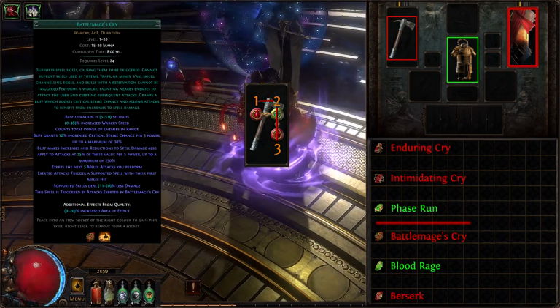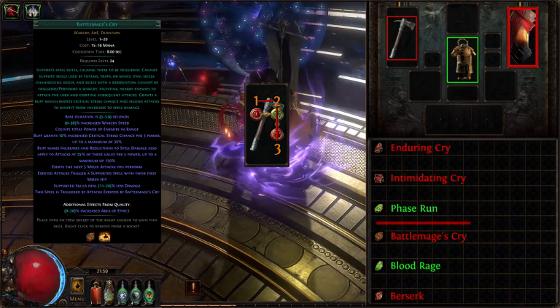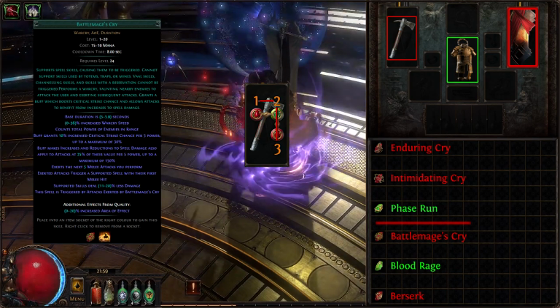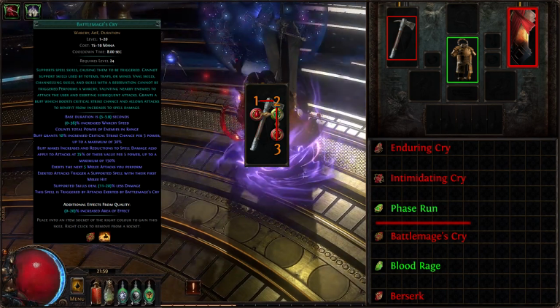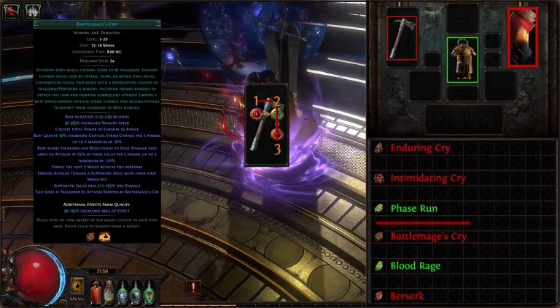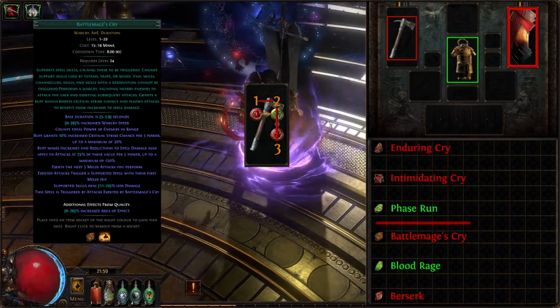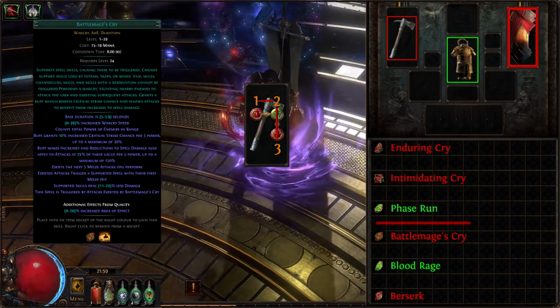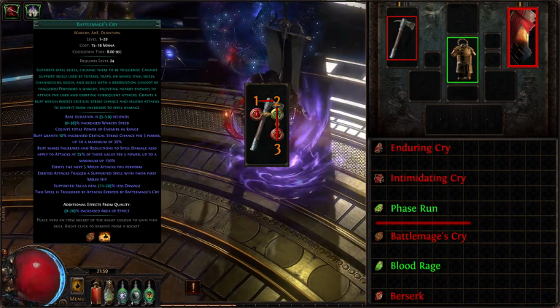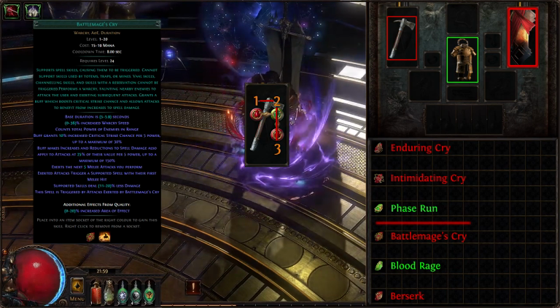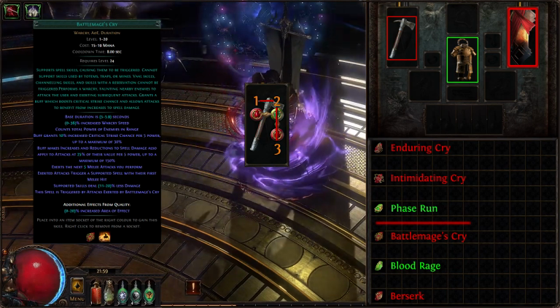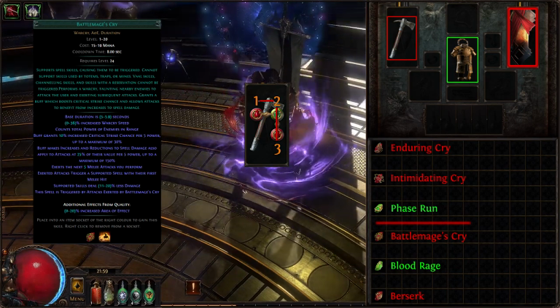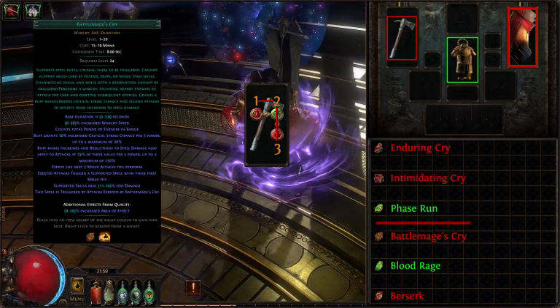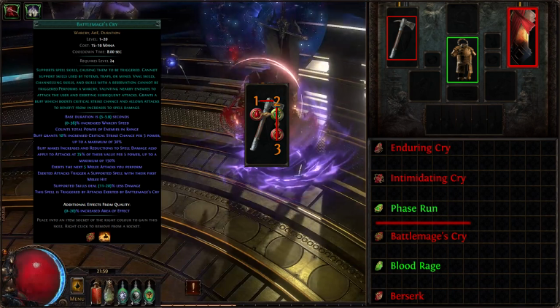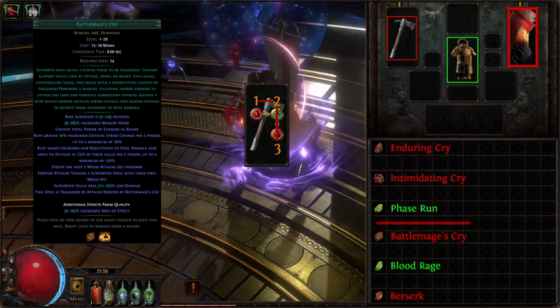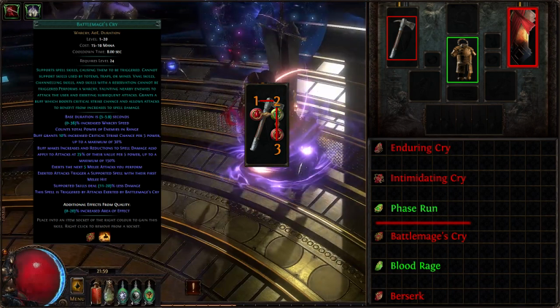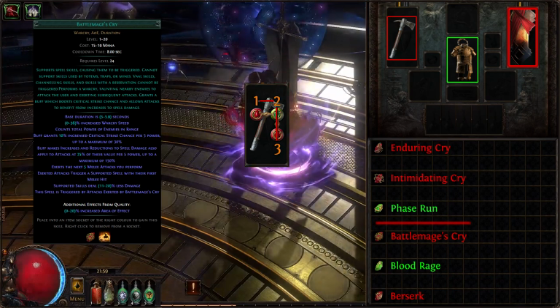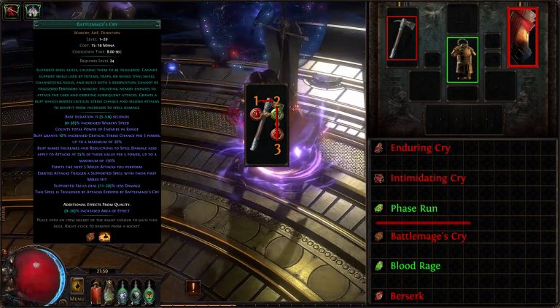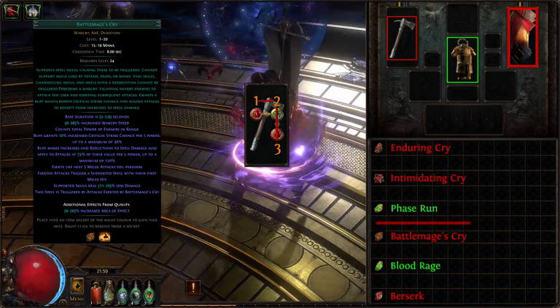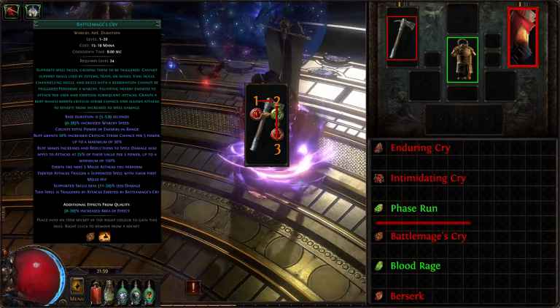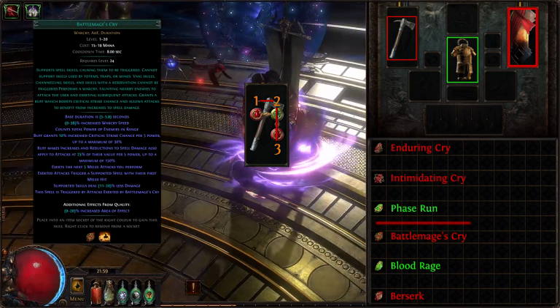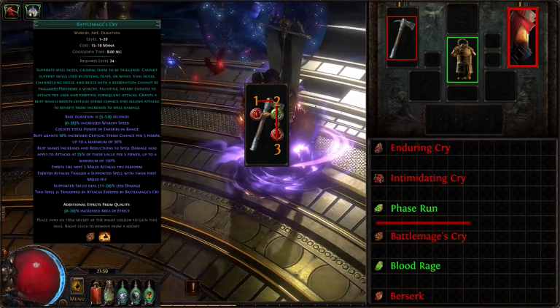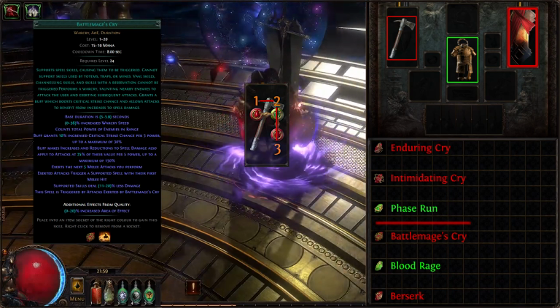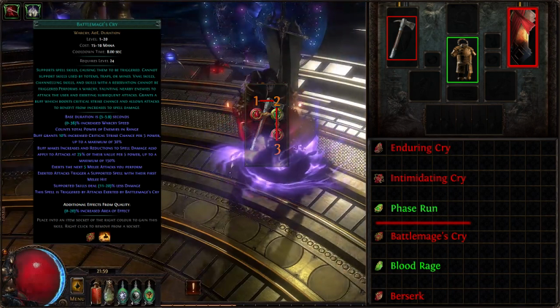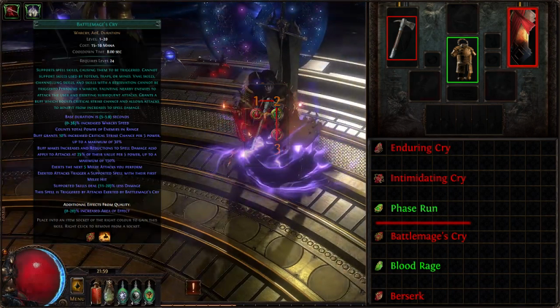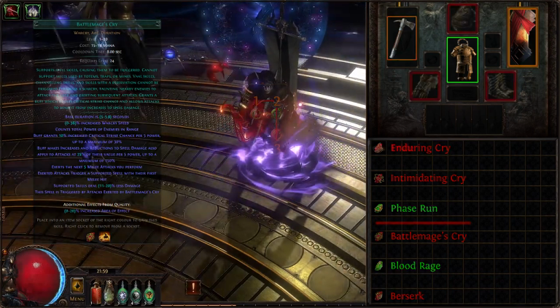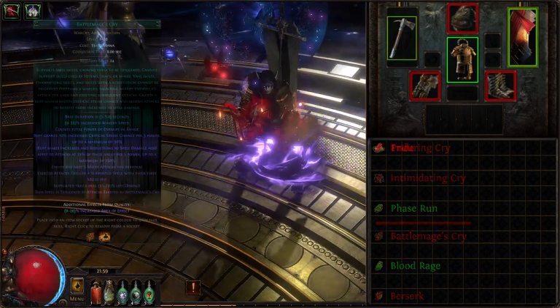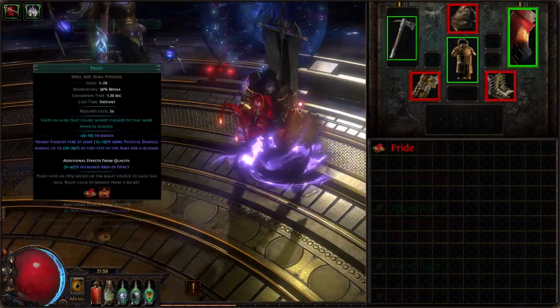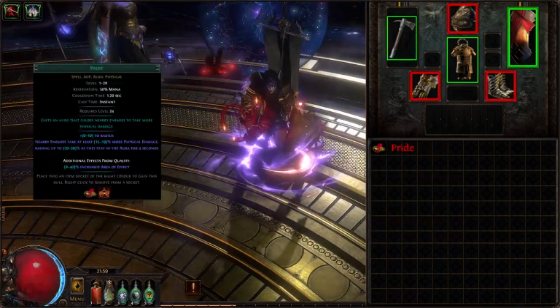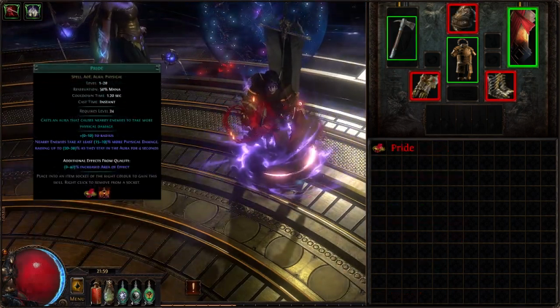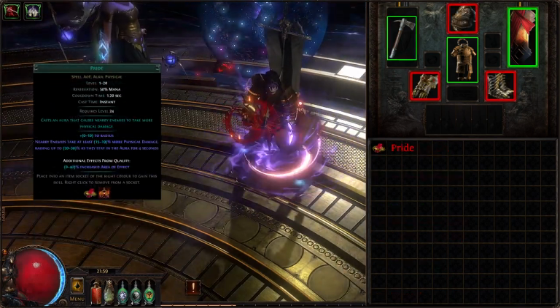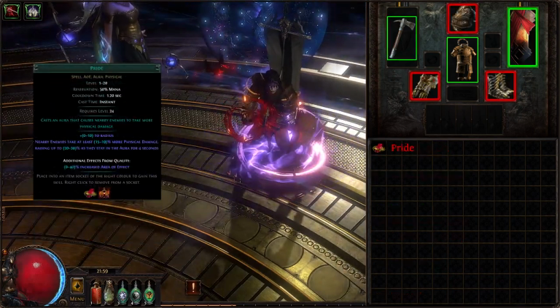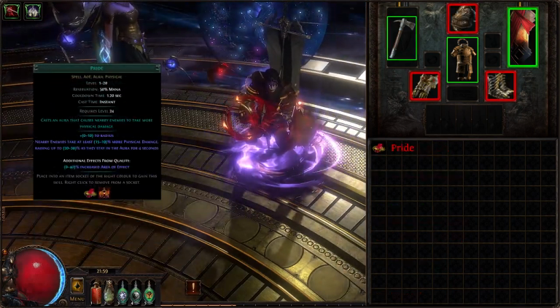Each of the spells is triggered in the order in which they are socketed, from top to bottom following the links. Order is important, and I strongly suggest slotting Blood Rage first for the initial attack speed and leech, along with frenzy charge generation needed for prolonging Phase Run.